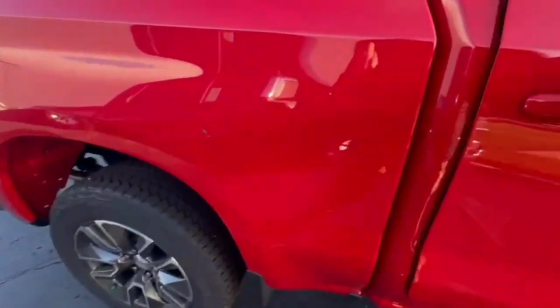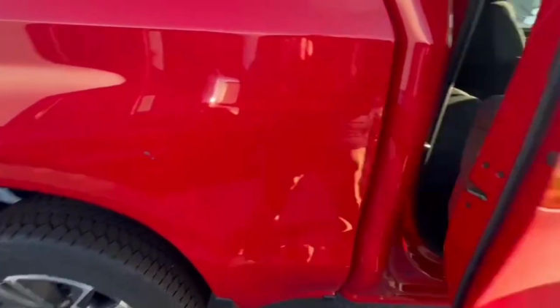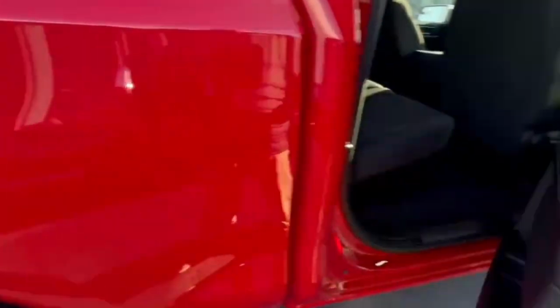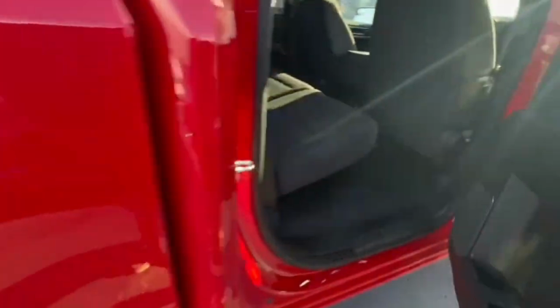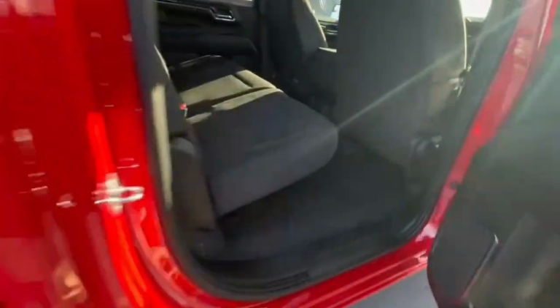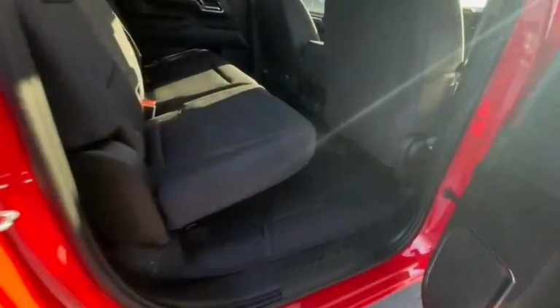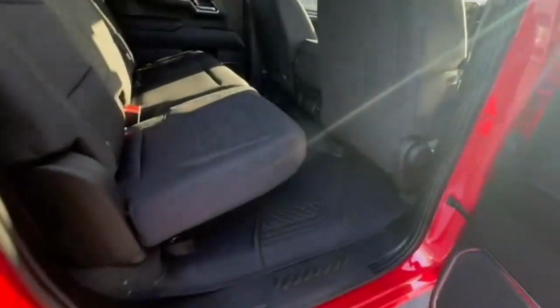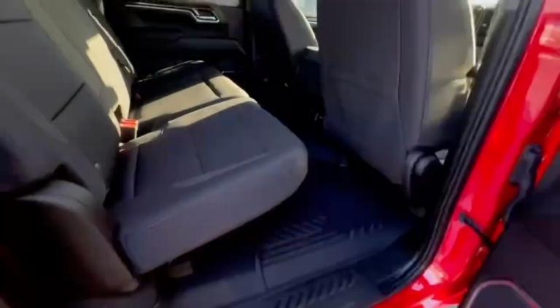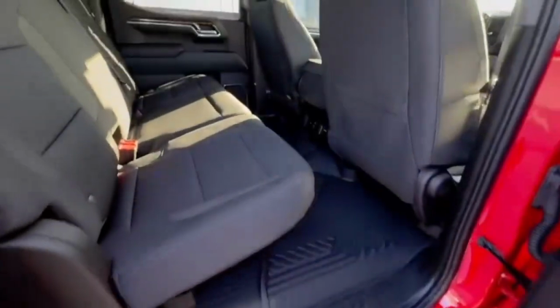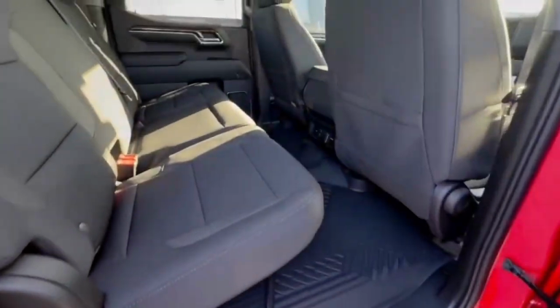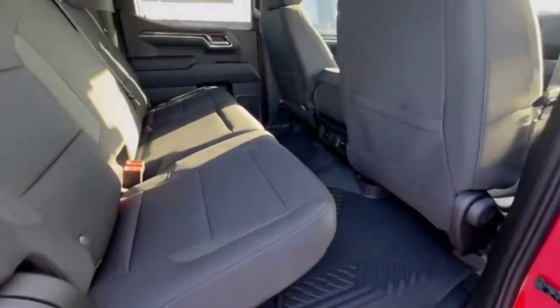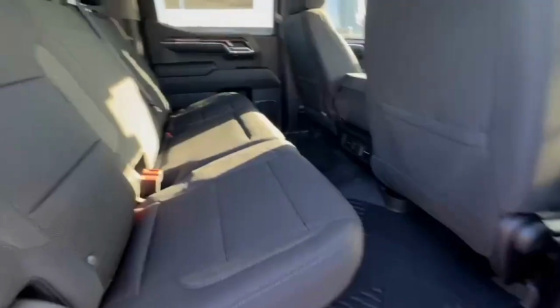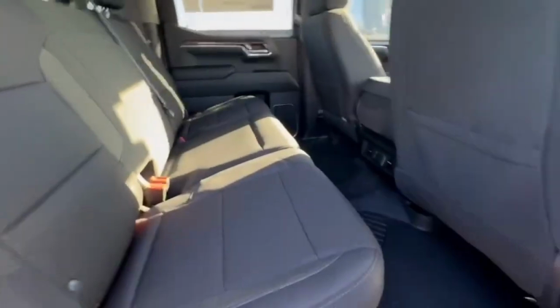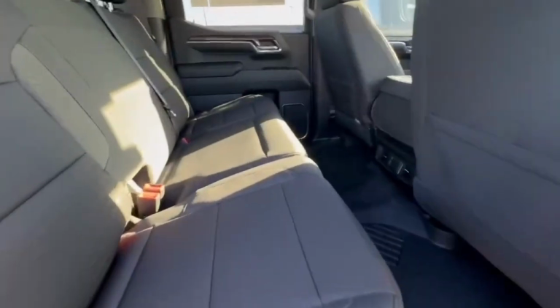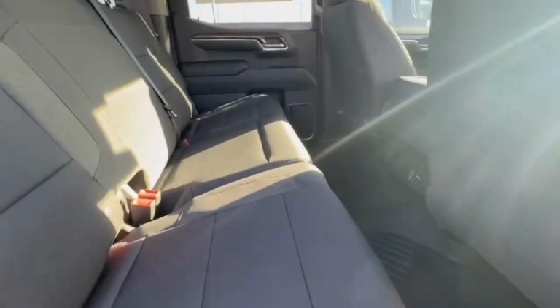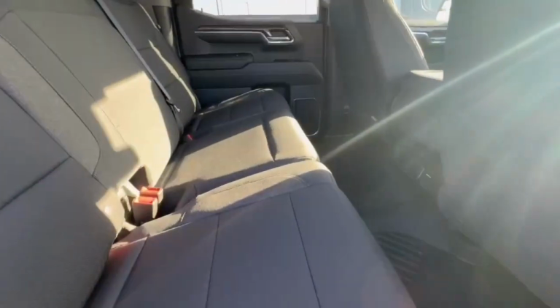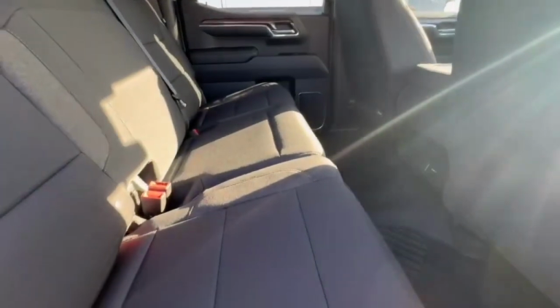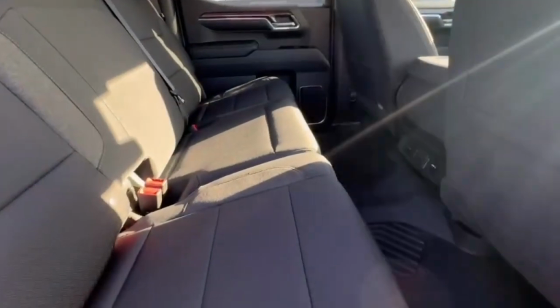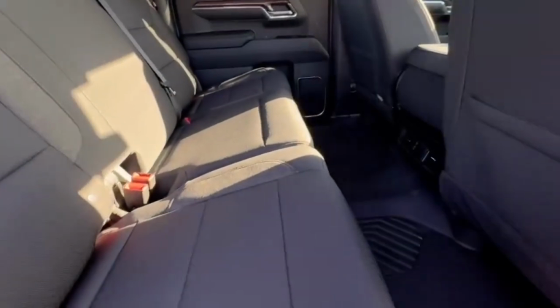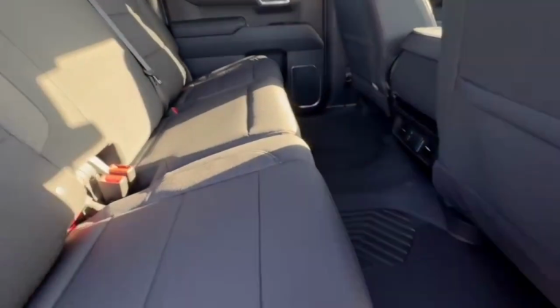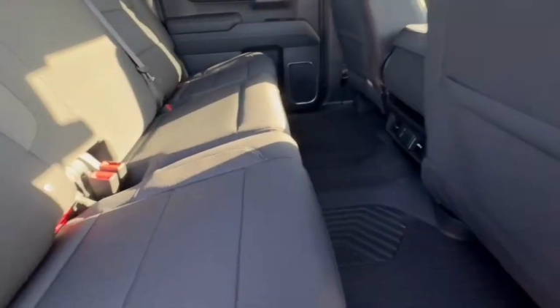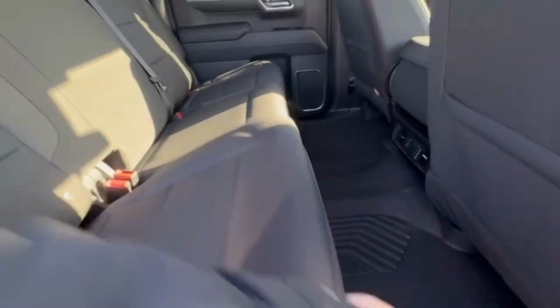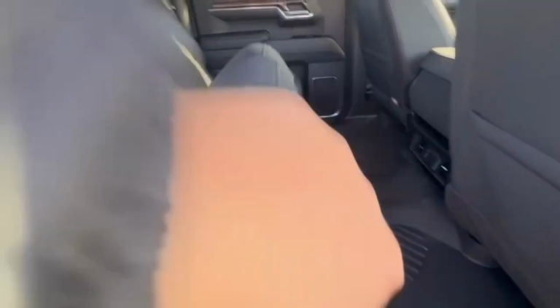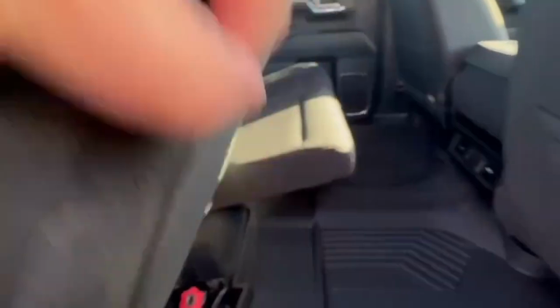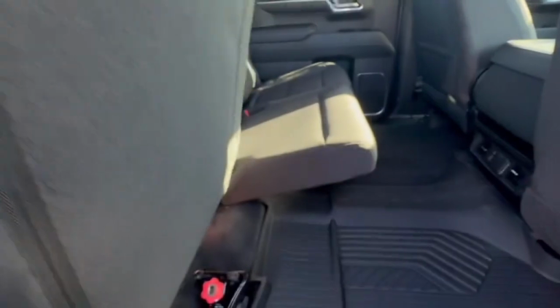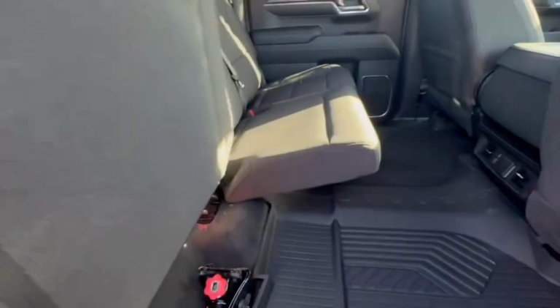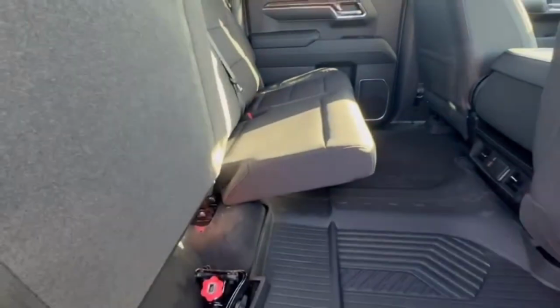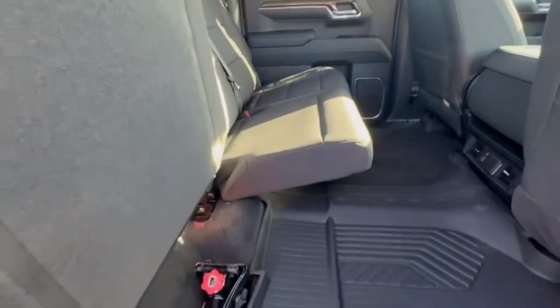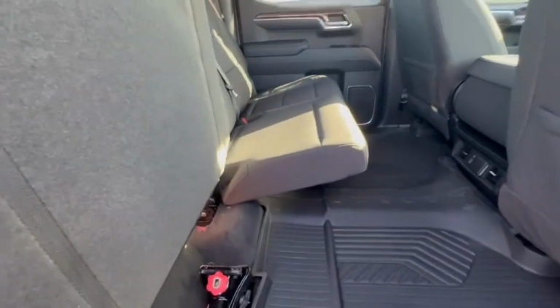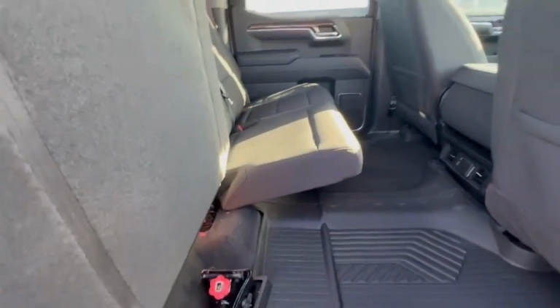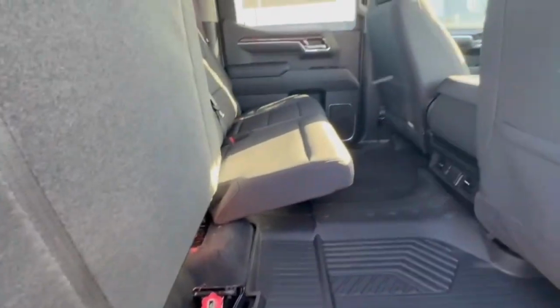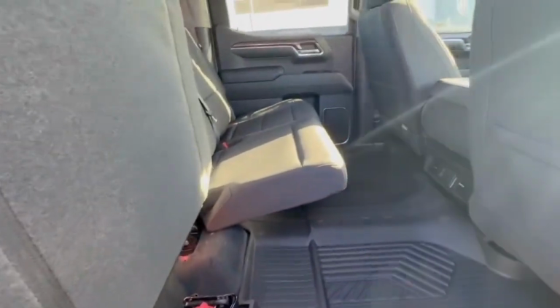Take a peek back here. A ton of room with the crew cab back here. The seats easily go up, which is really nice for storage.